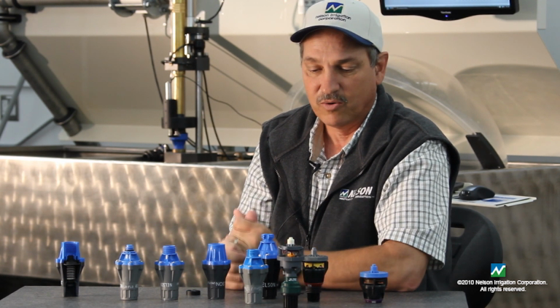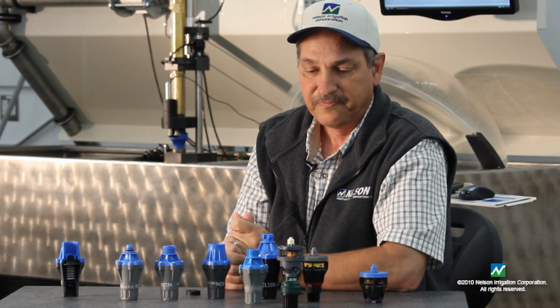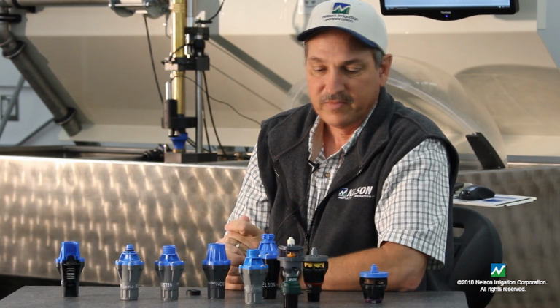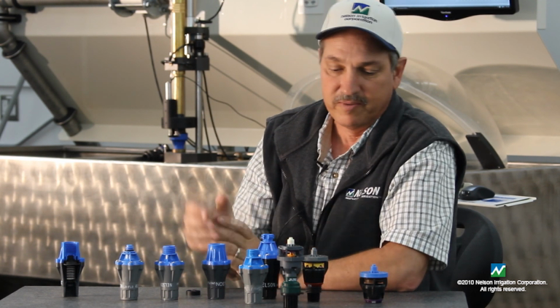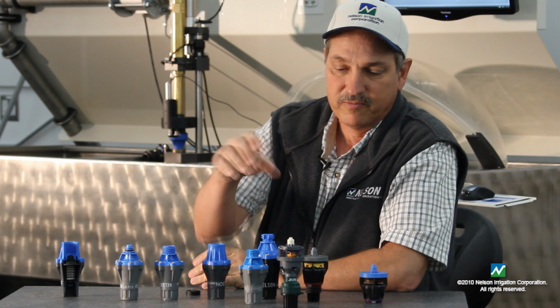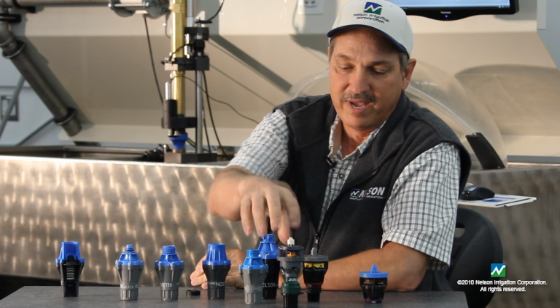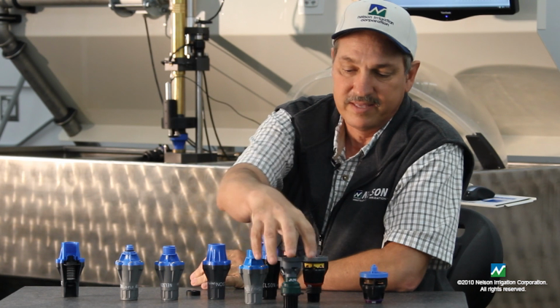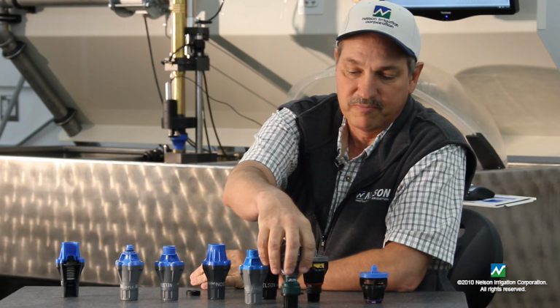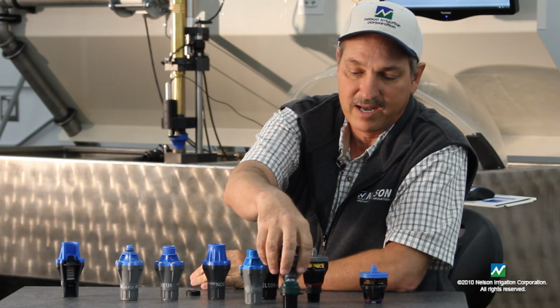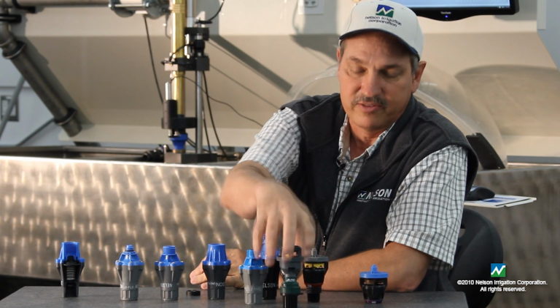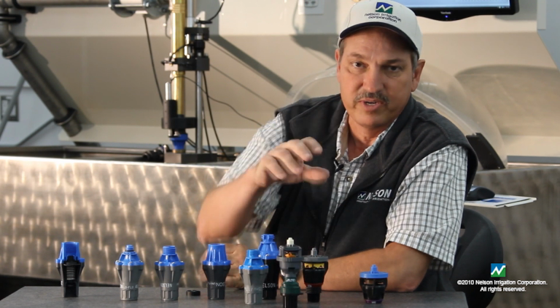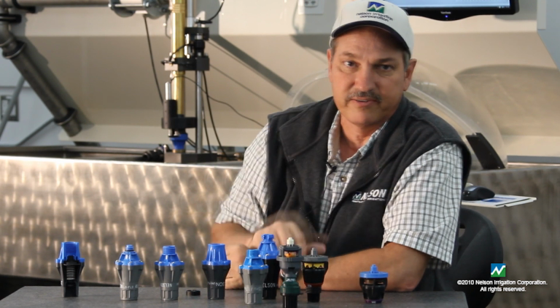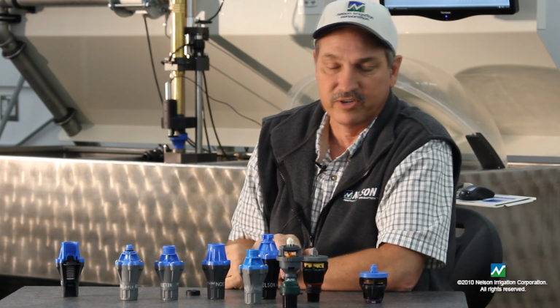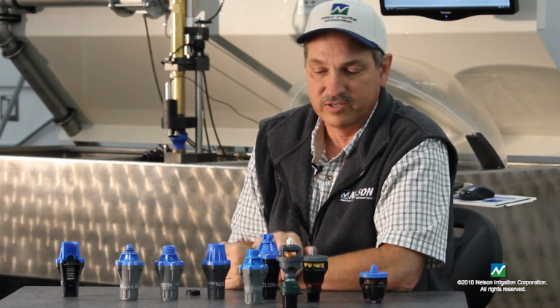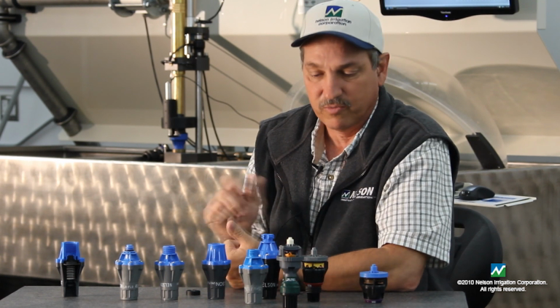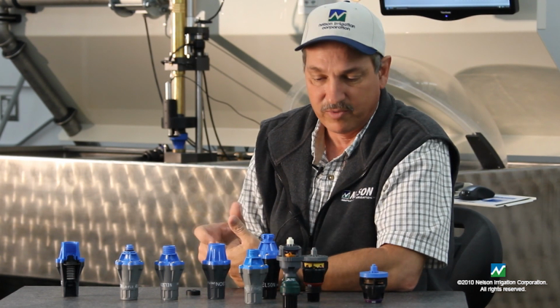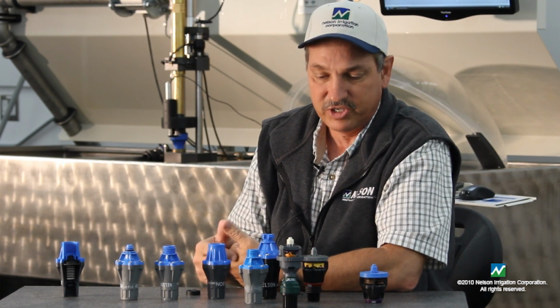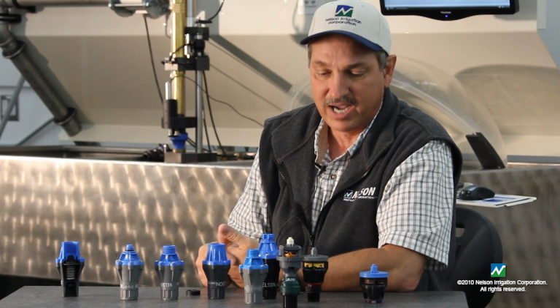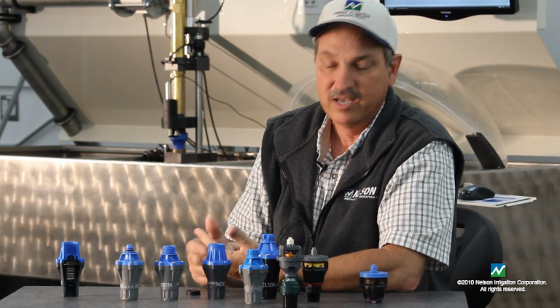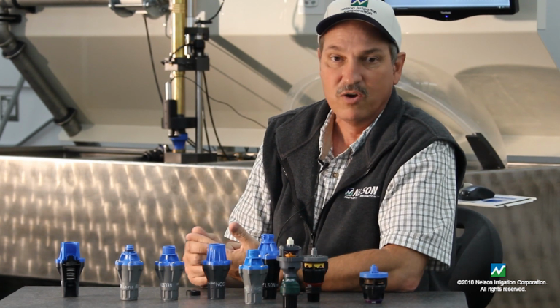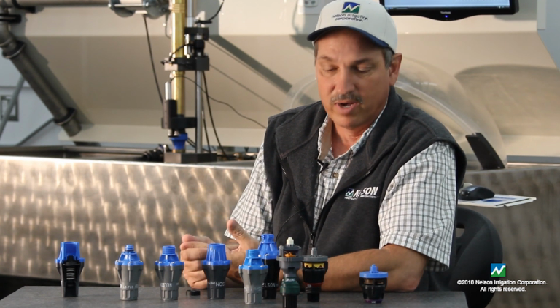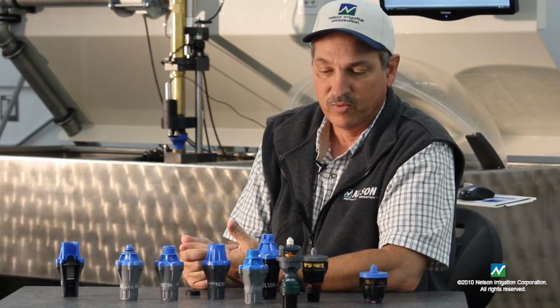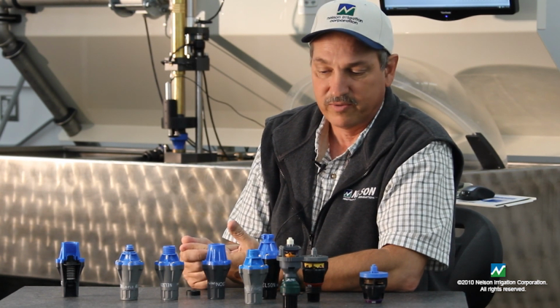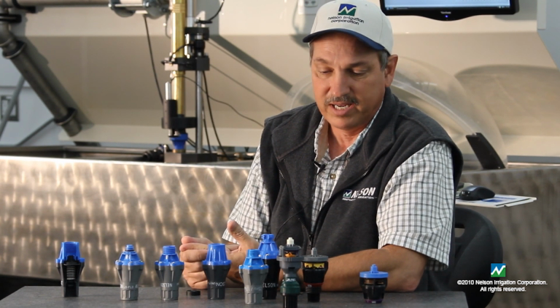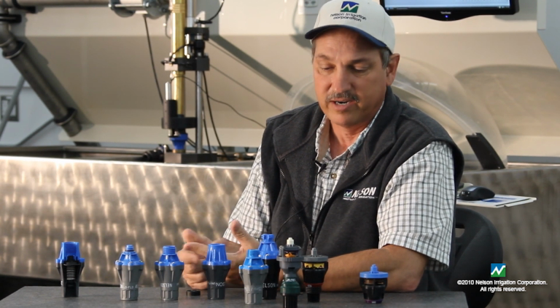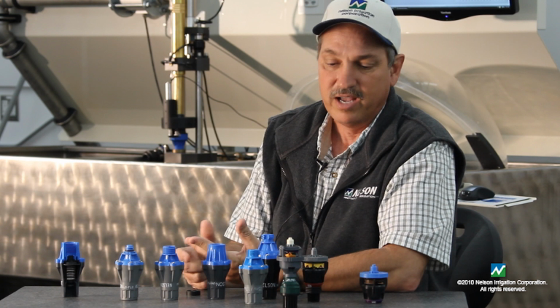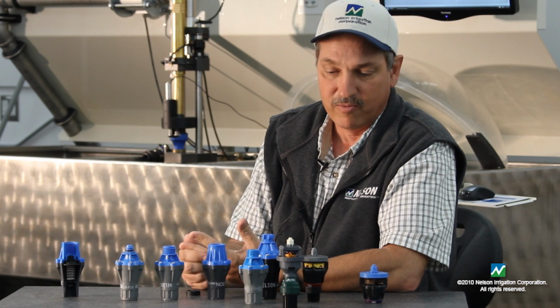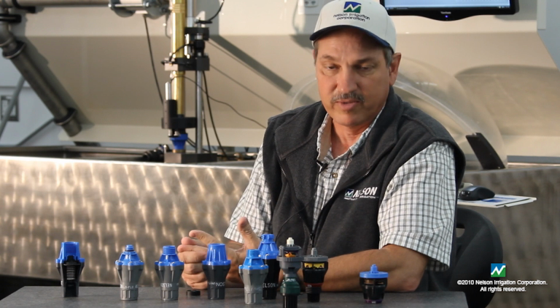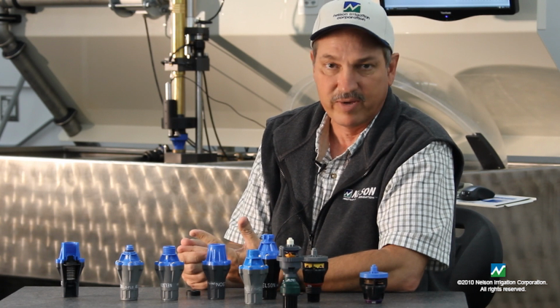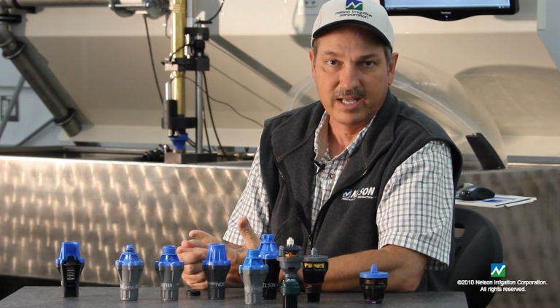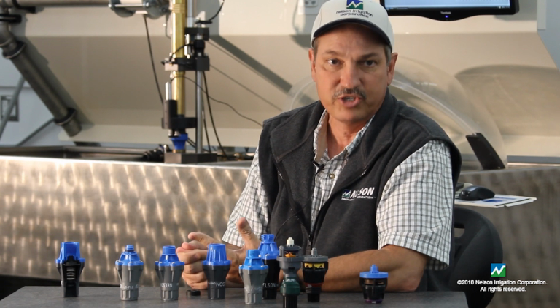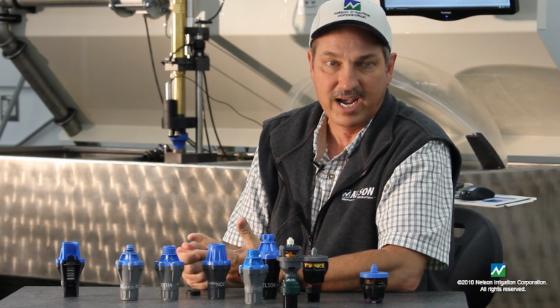We make this model in three different versions: one with a check, one with a regulator, and one with a regulator check.